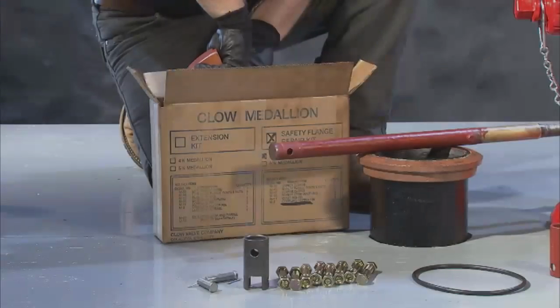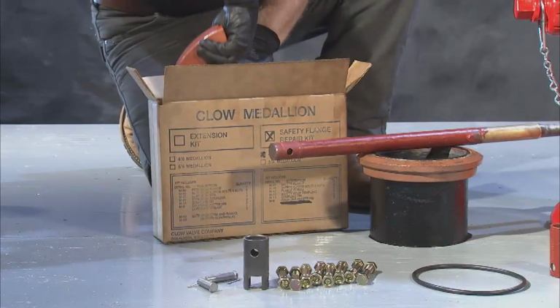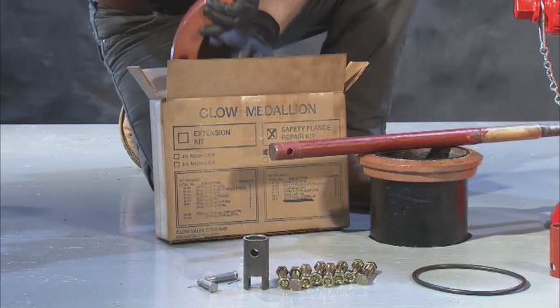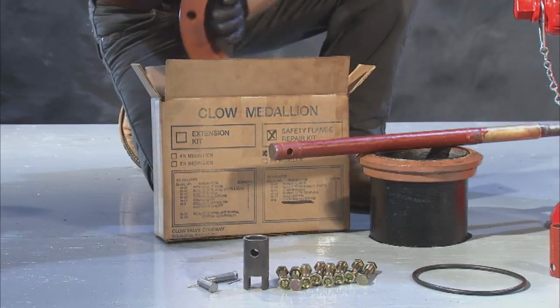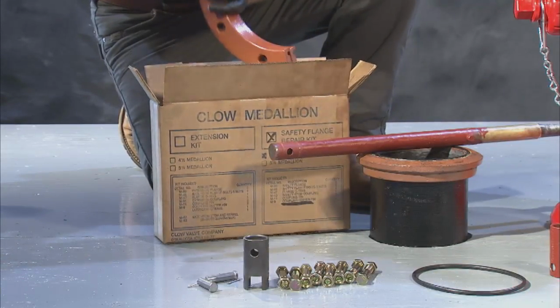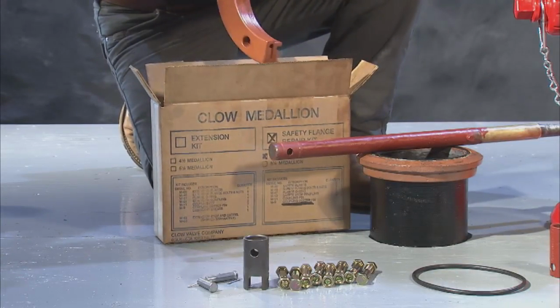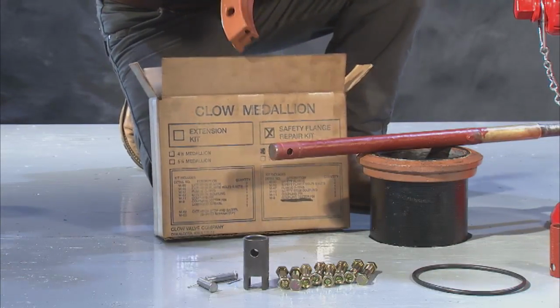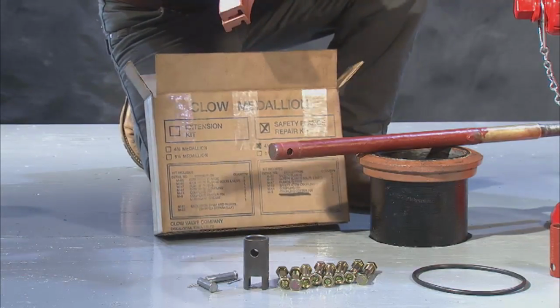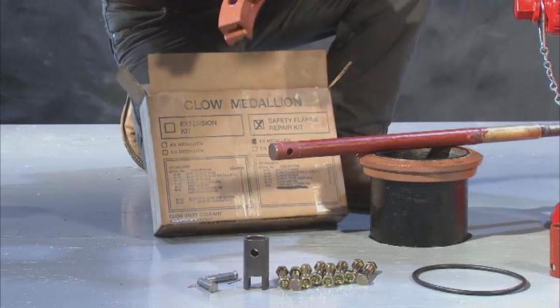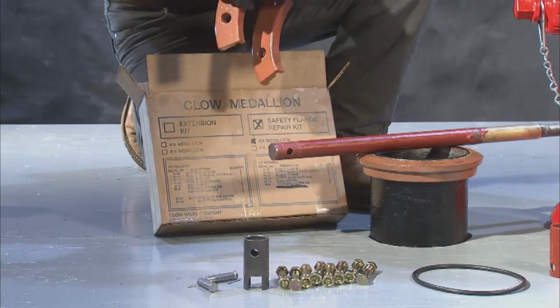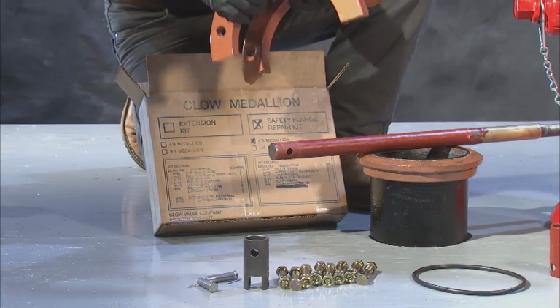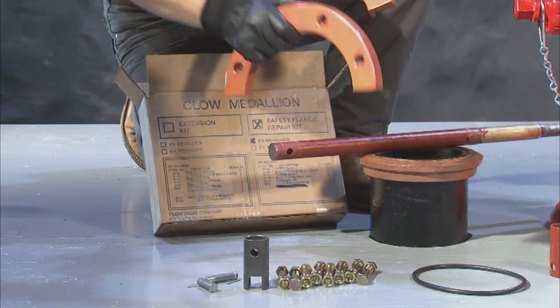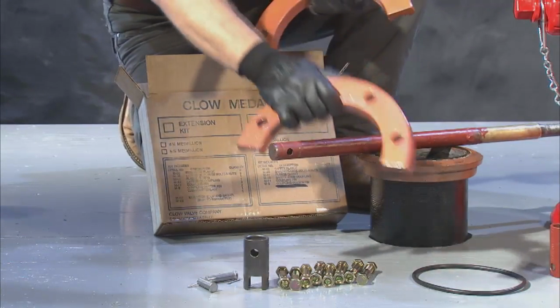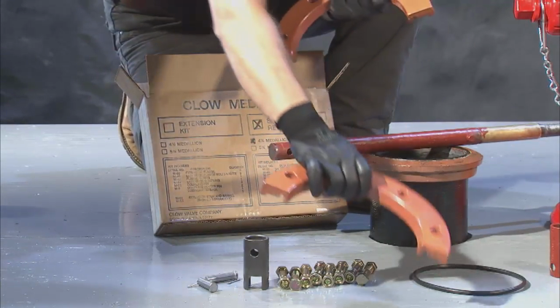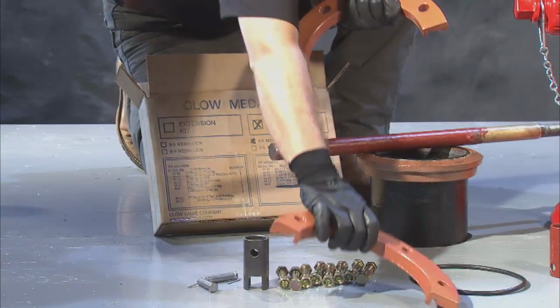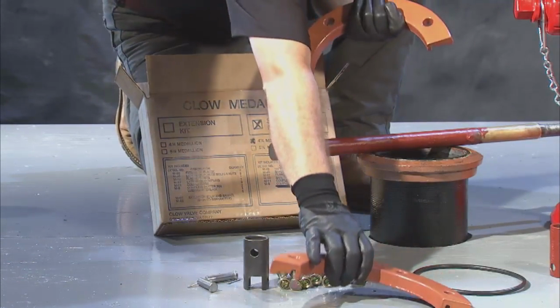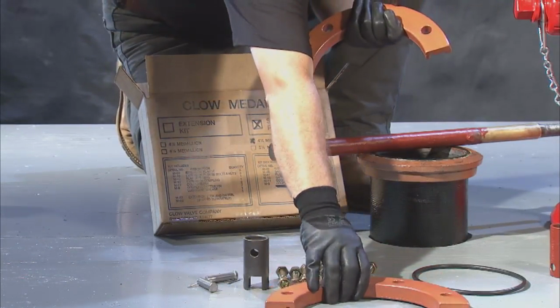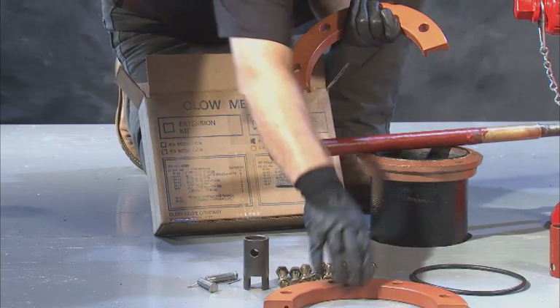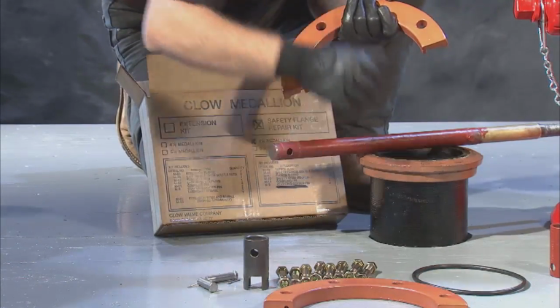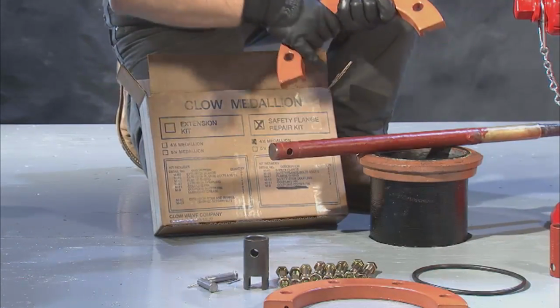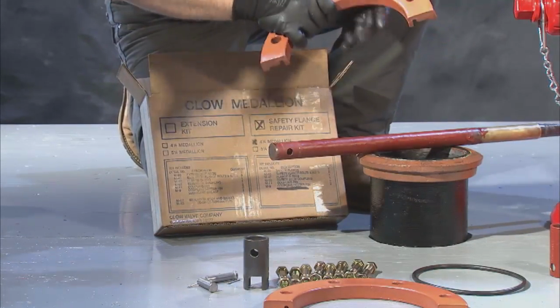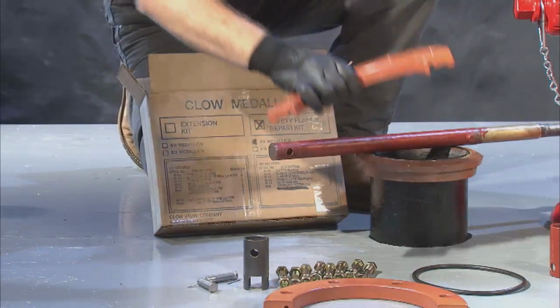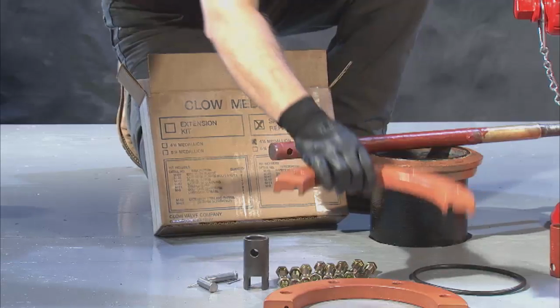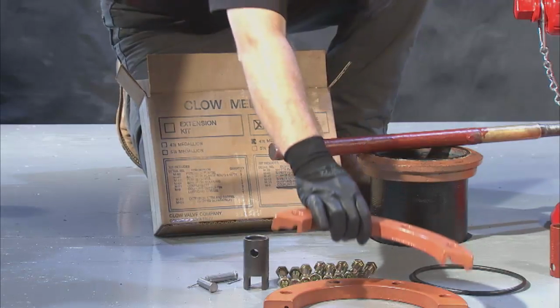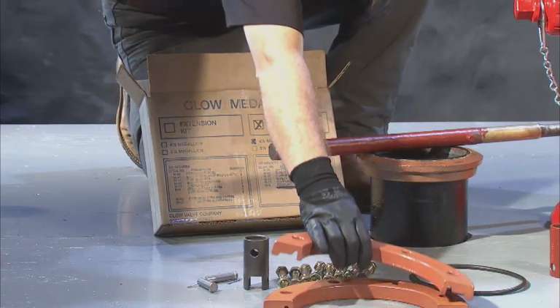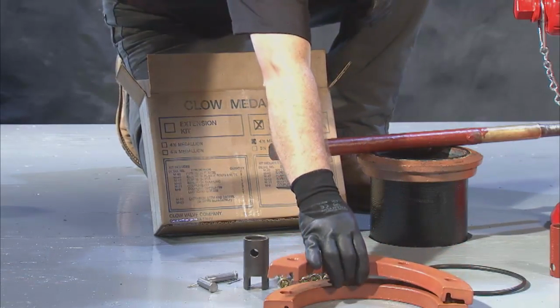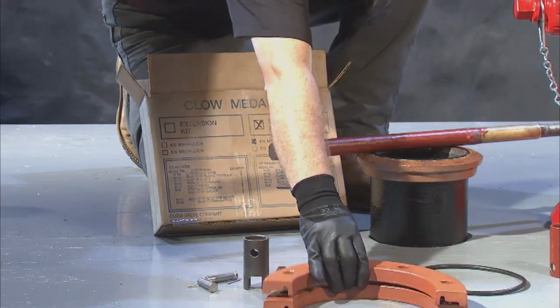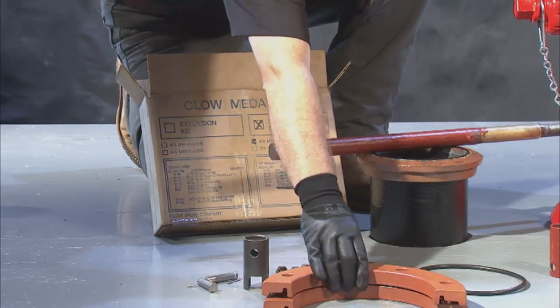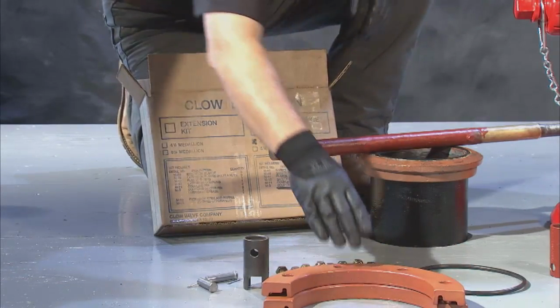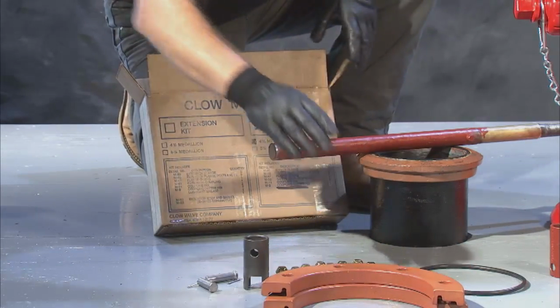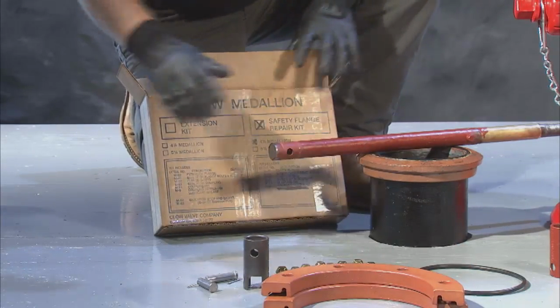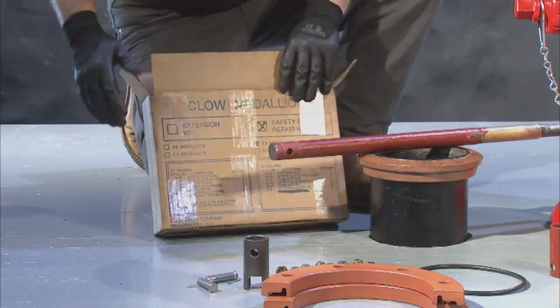To begin your installation of the brake flange repair kit, locate all the parts from the box.